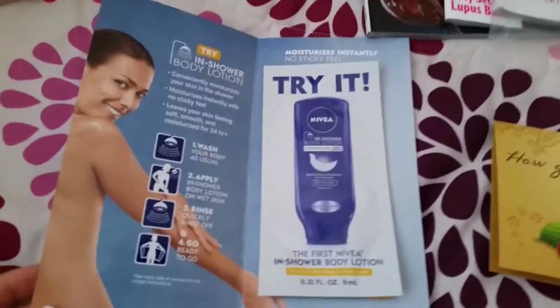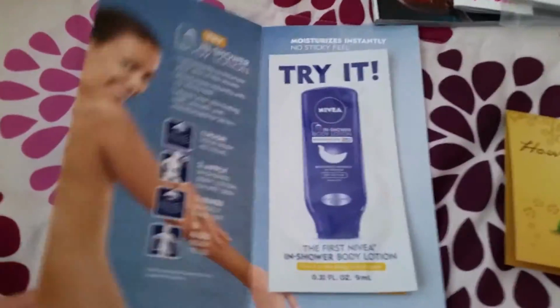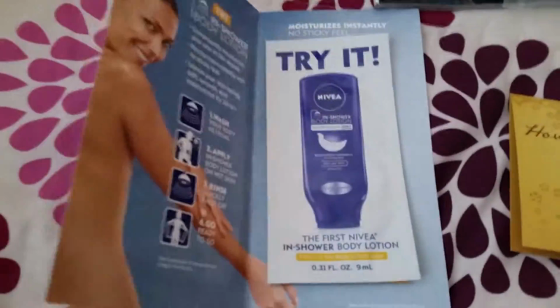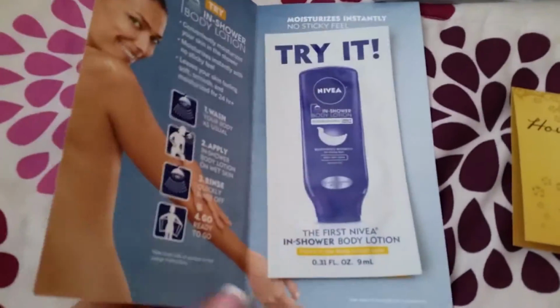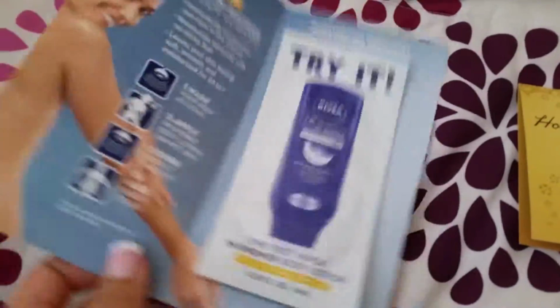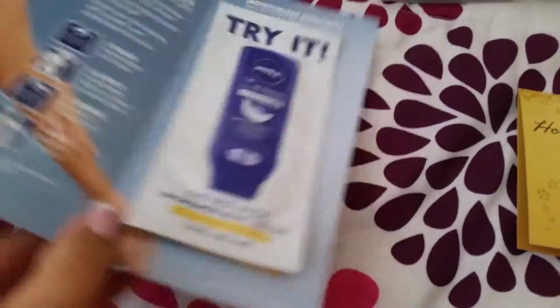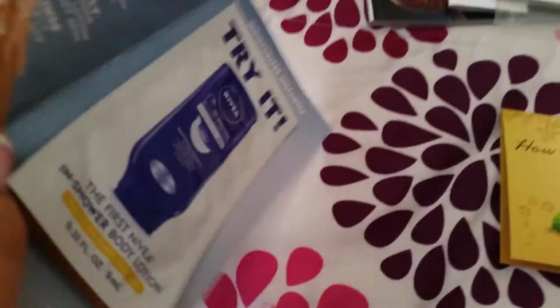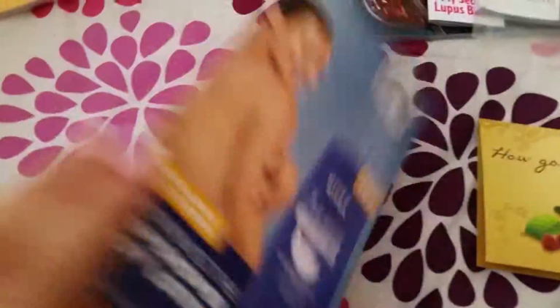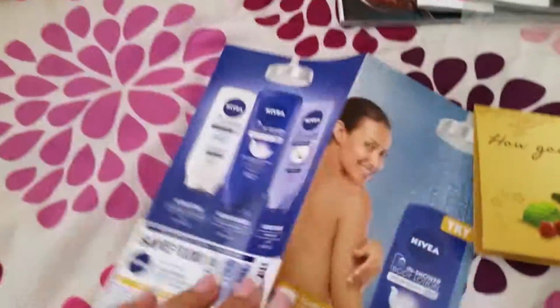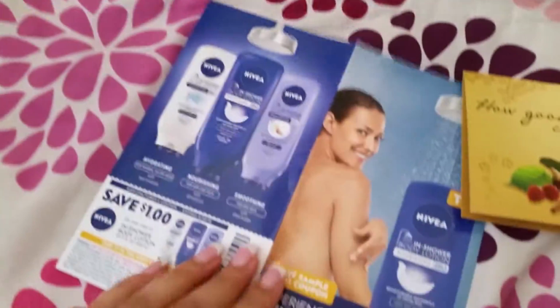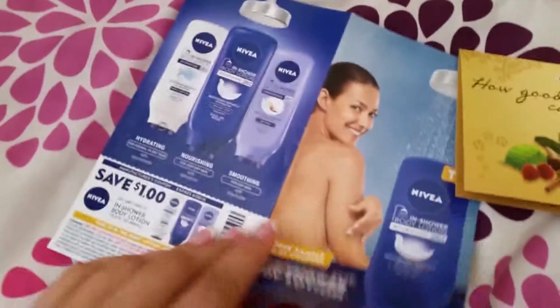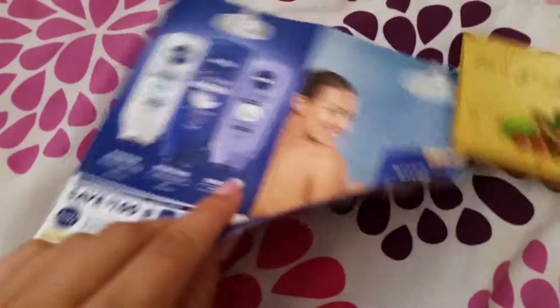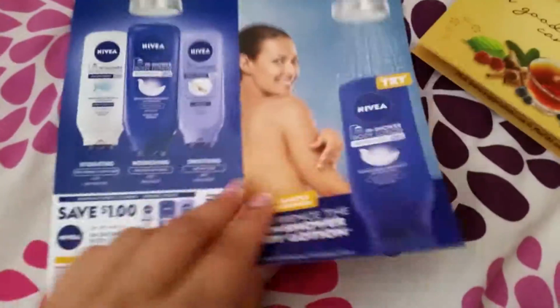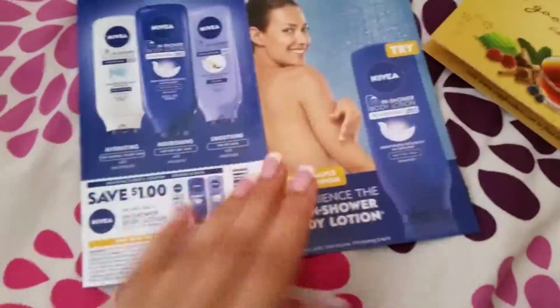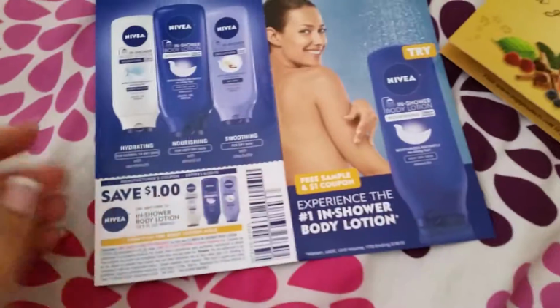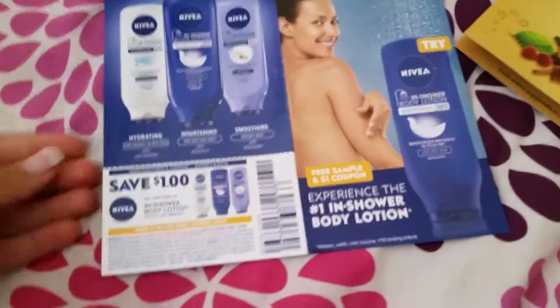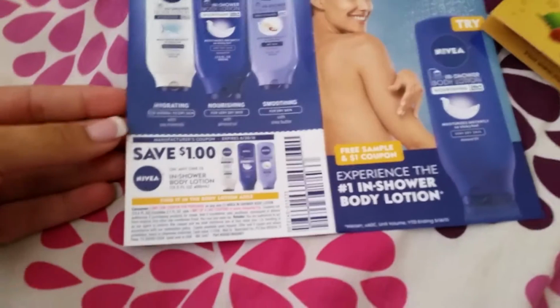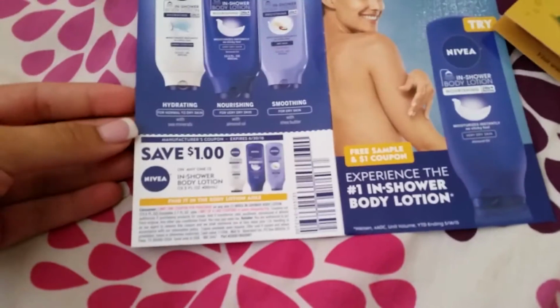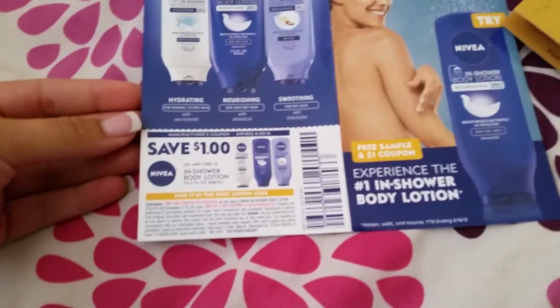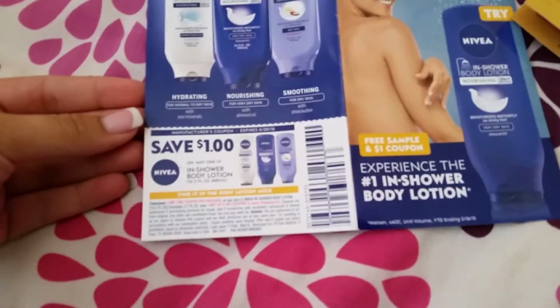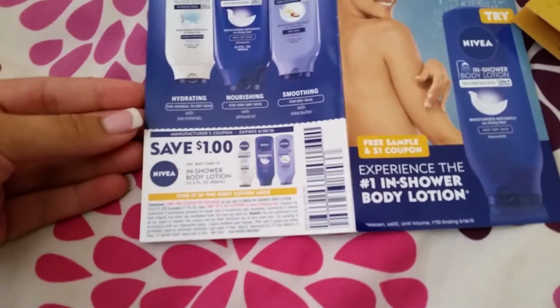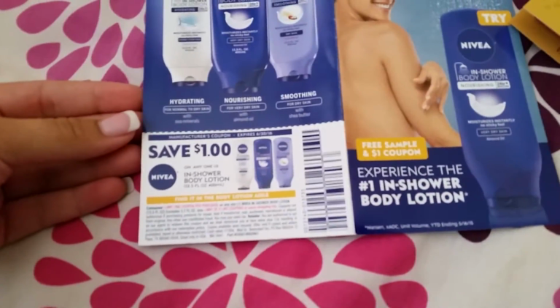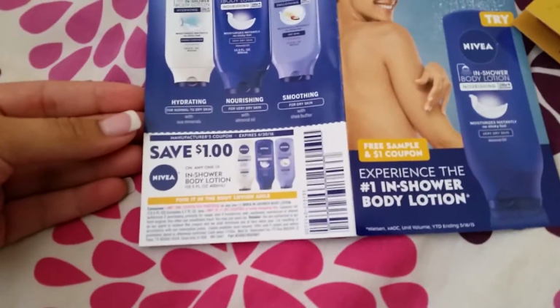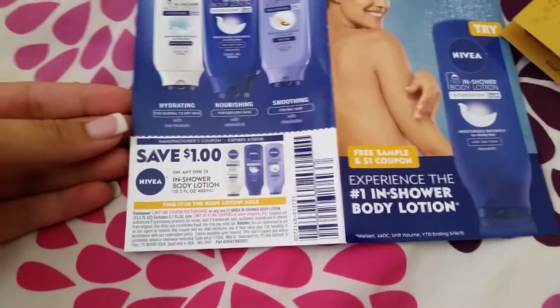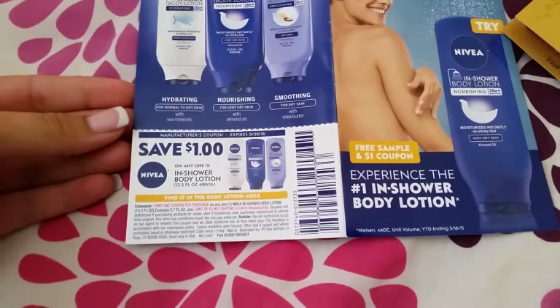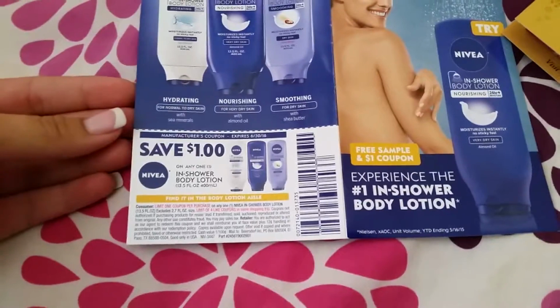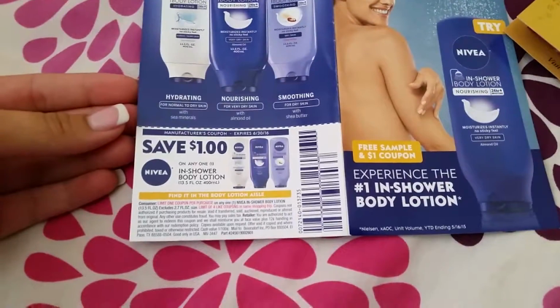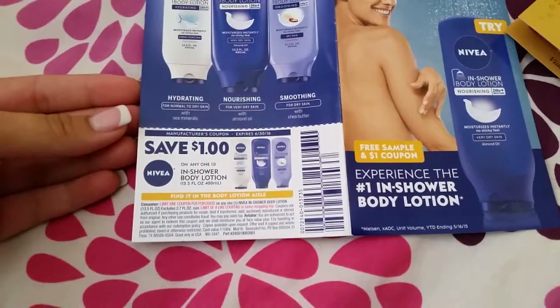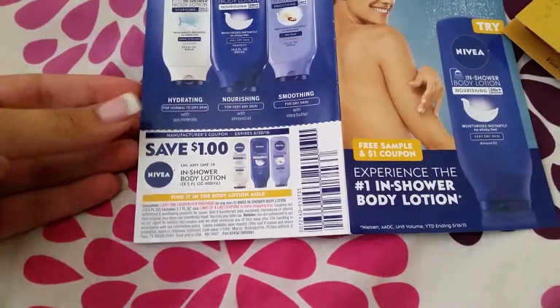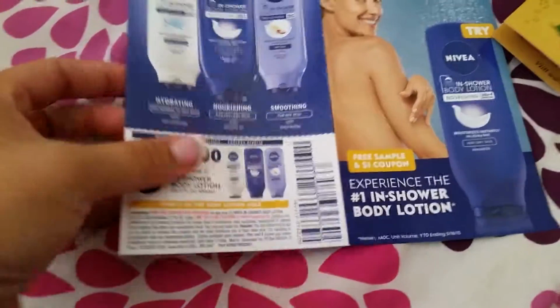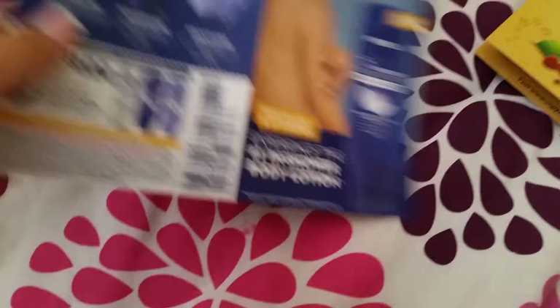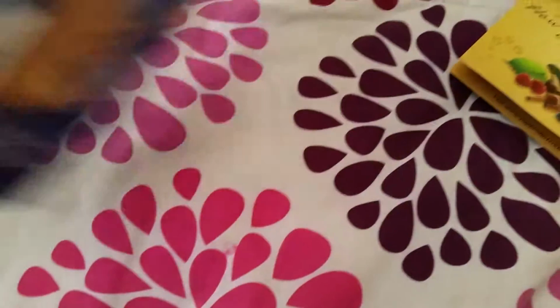The next sample I got was this Nivea in-shower body lotion, and it came with a dollar off coupon.